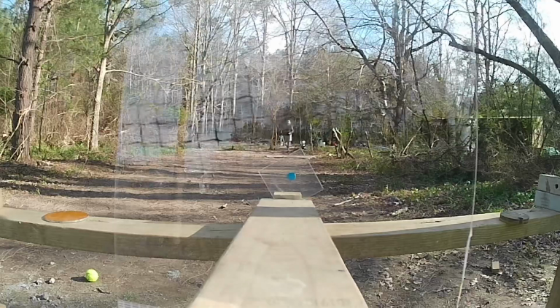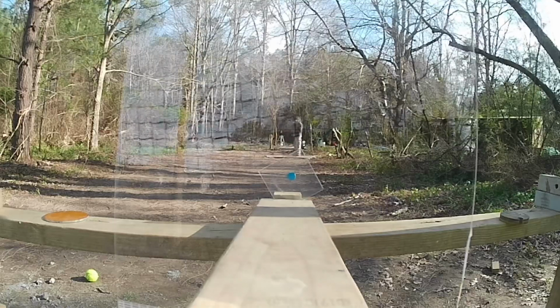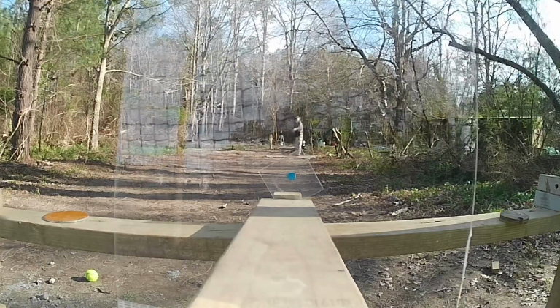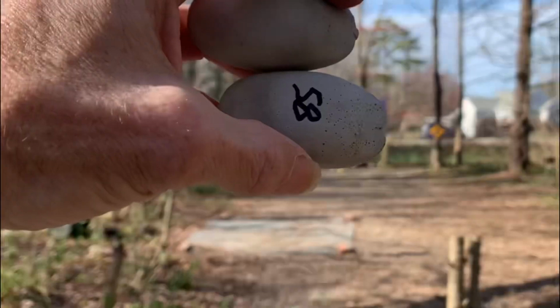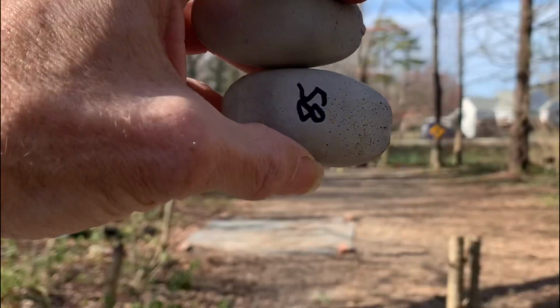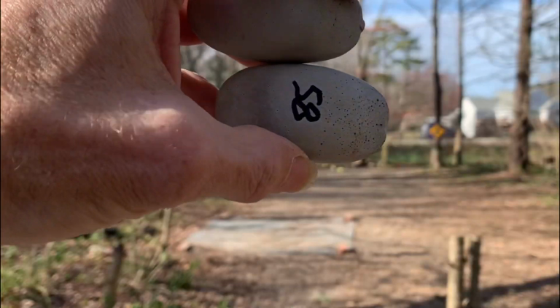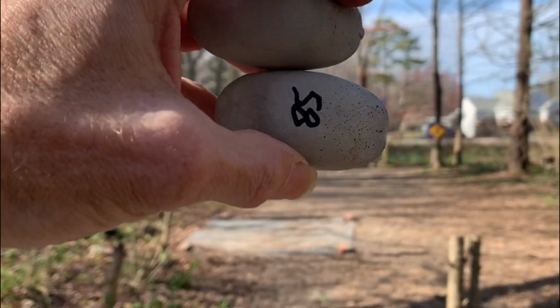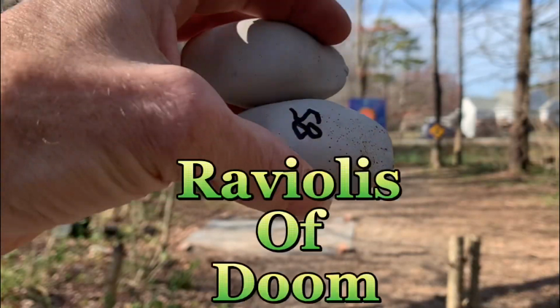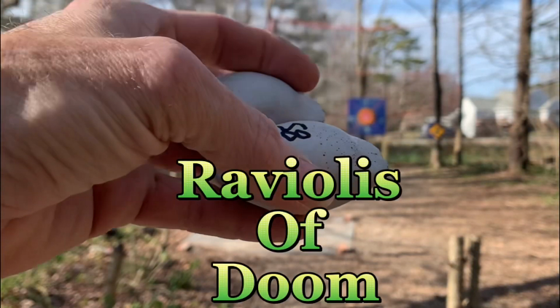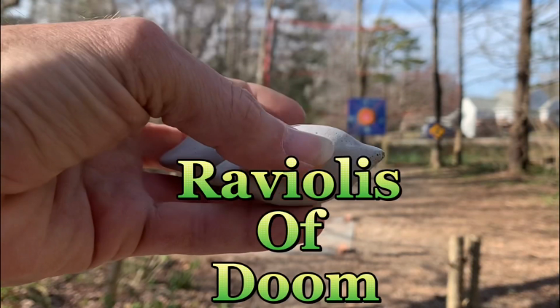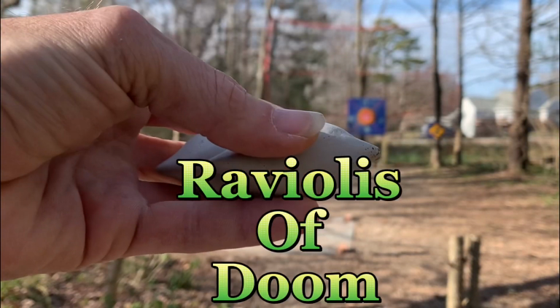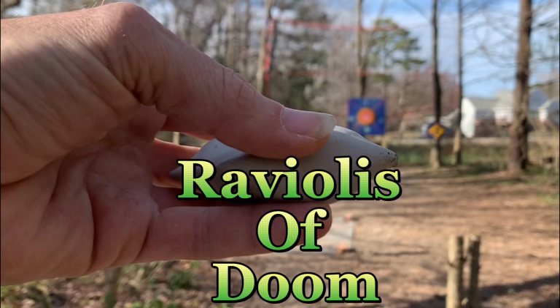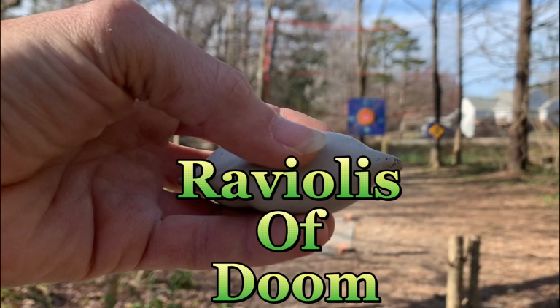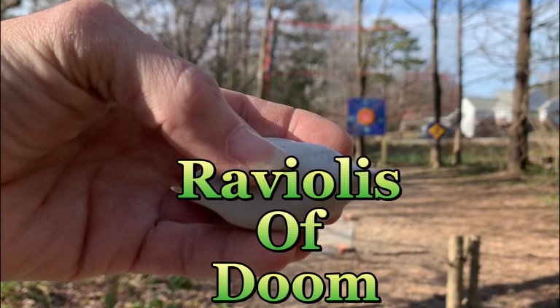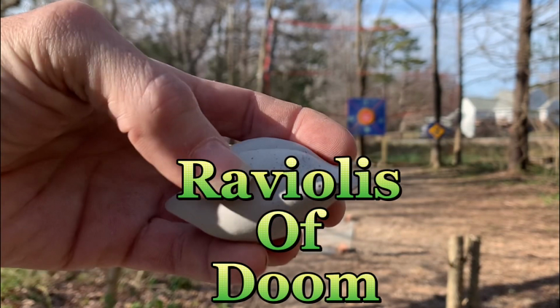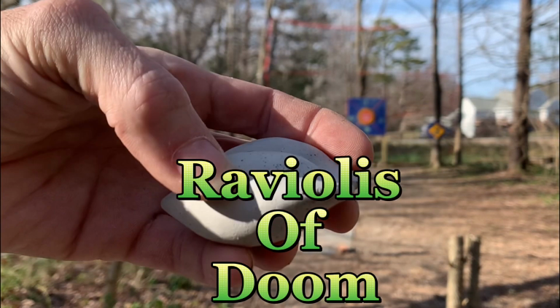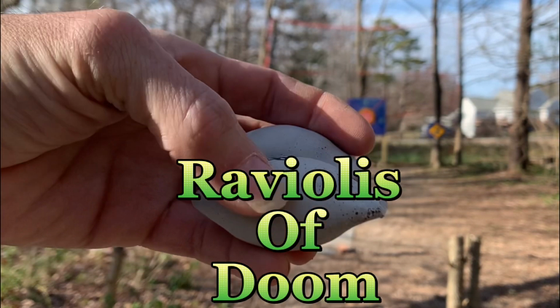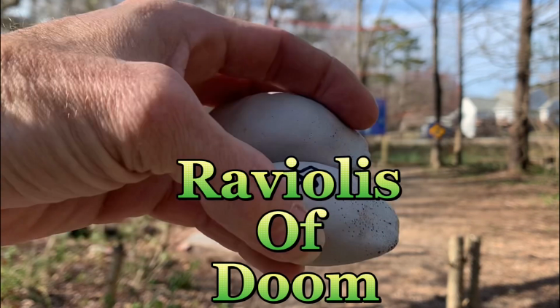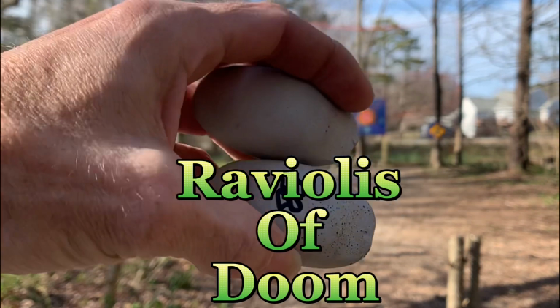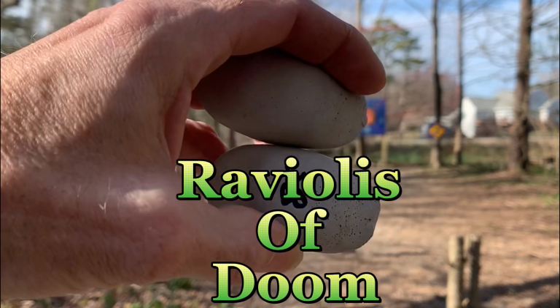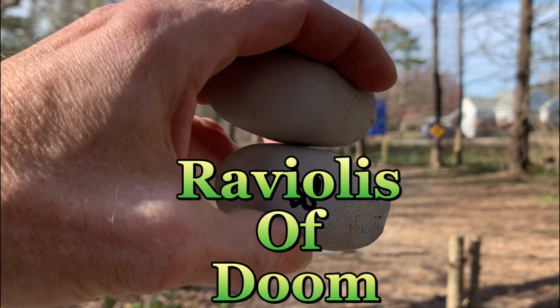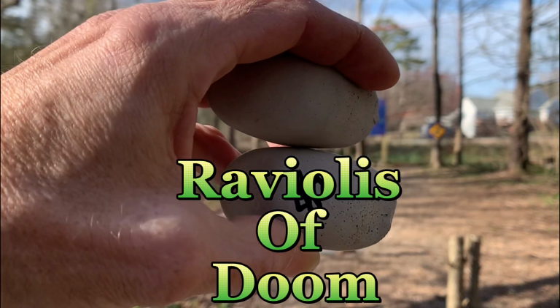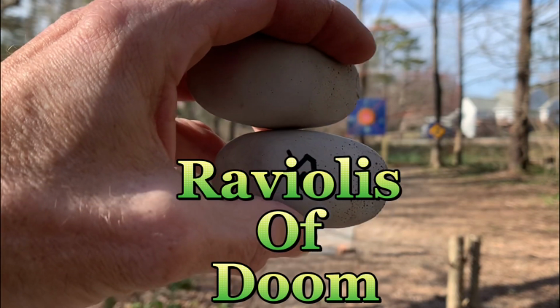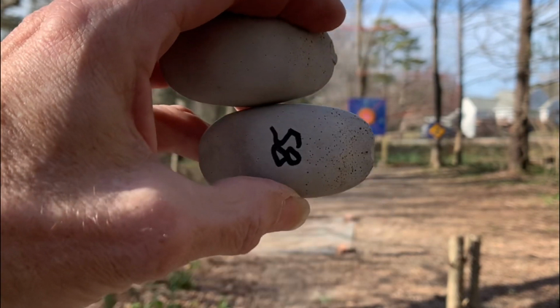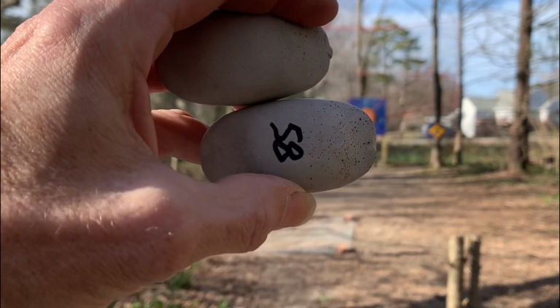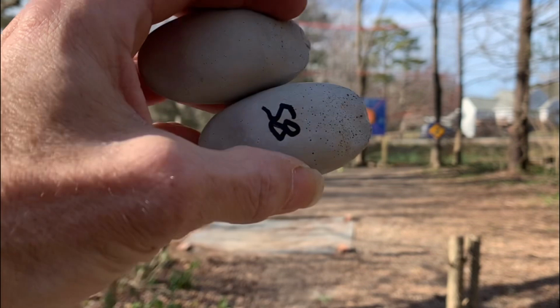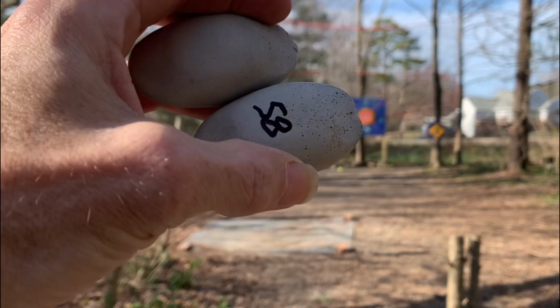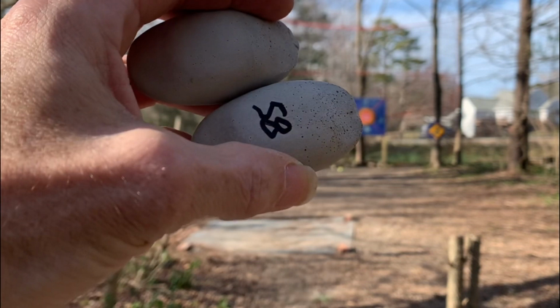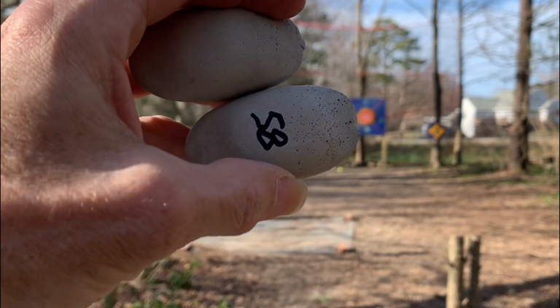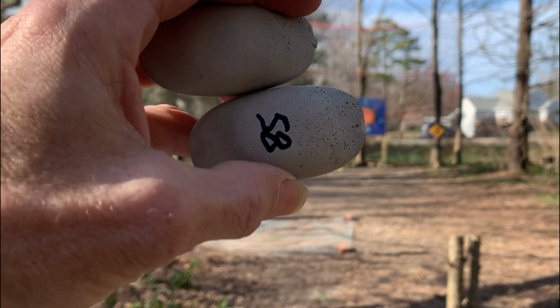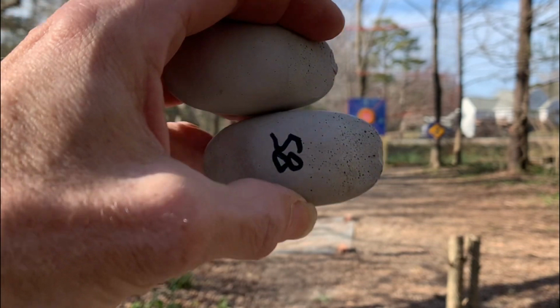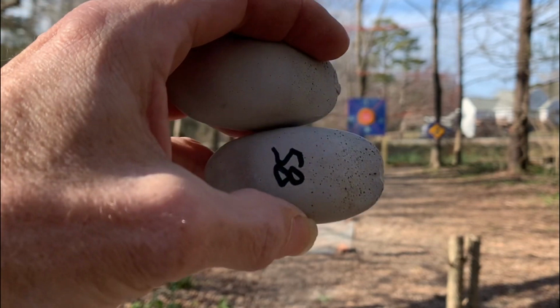All right, next — my raviolis of death. I'm really curious about how these guys fly.